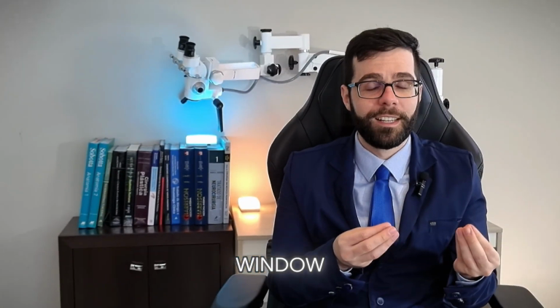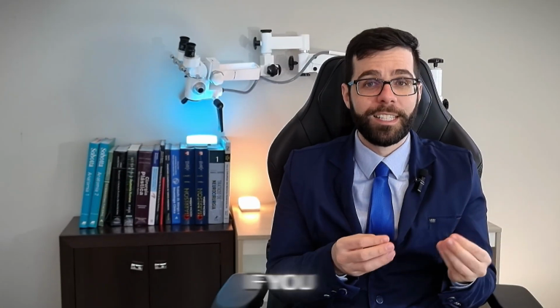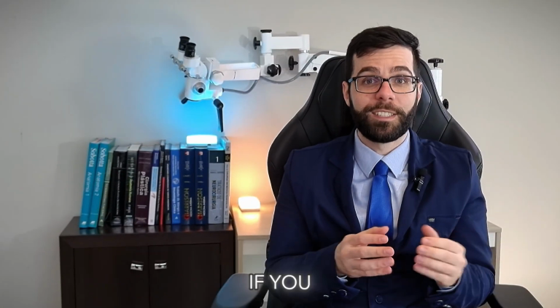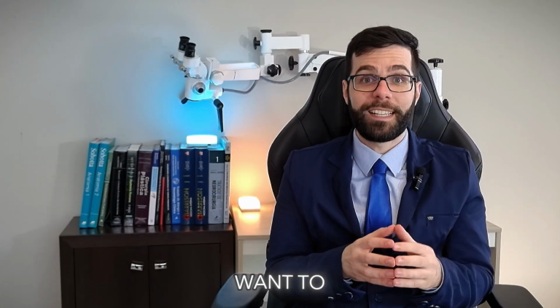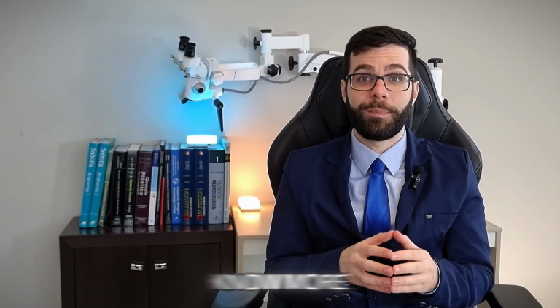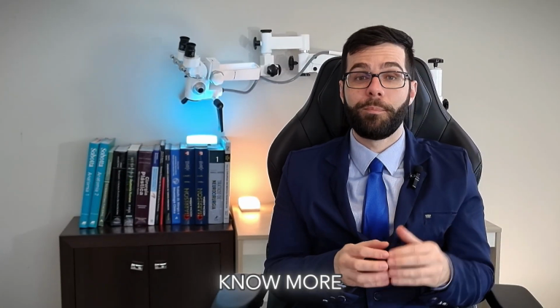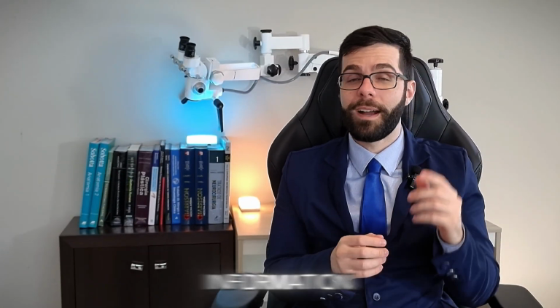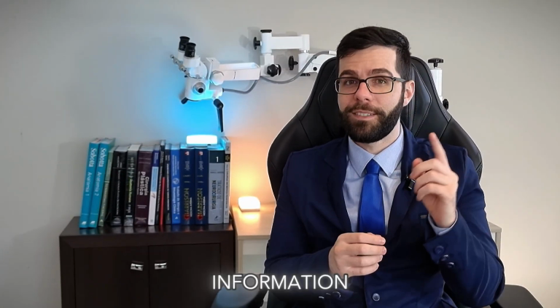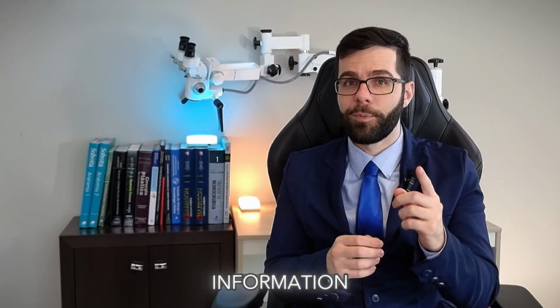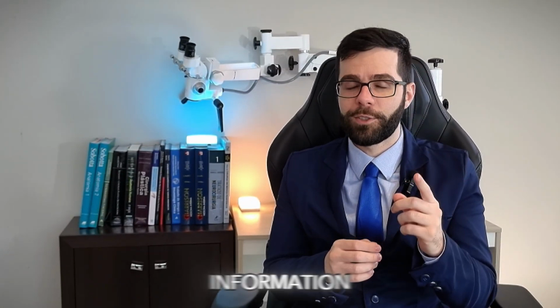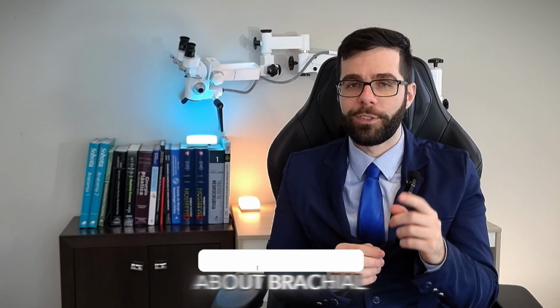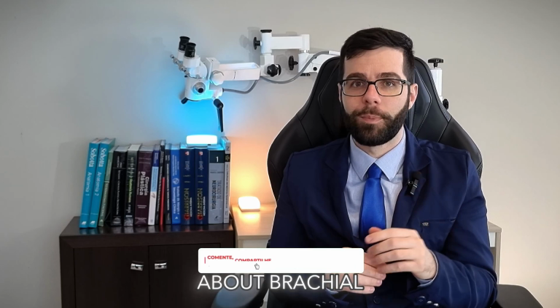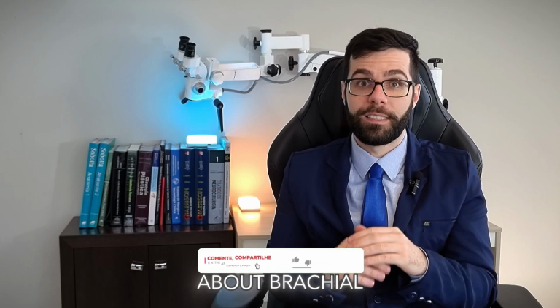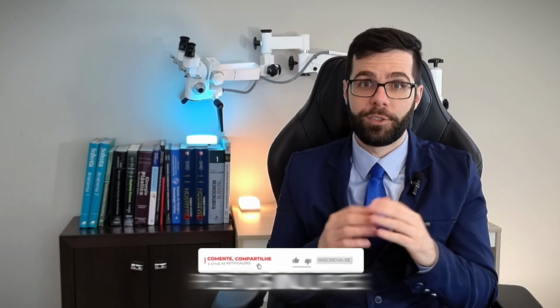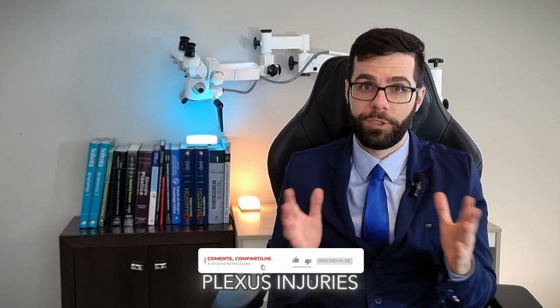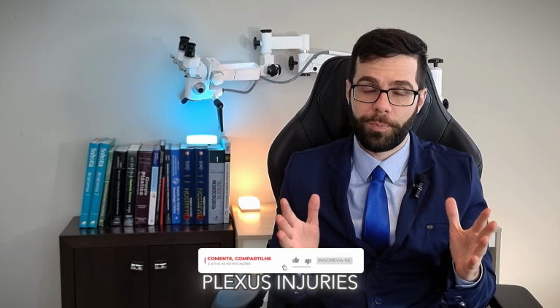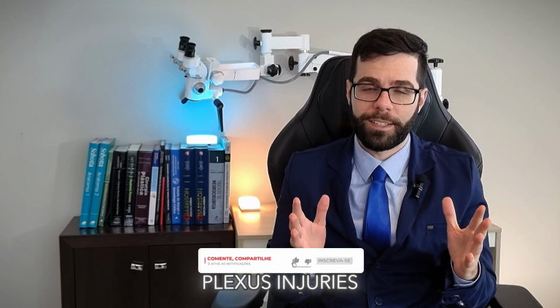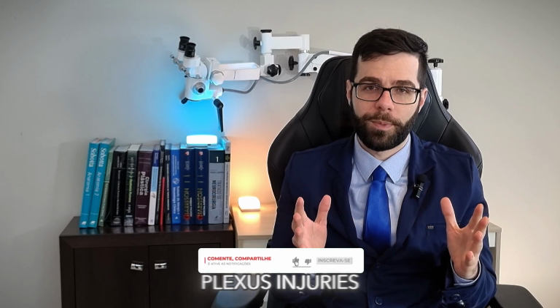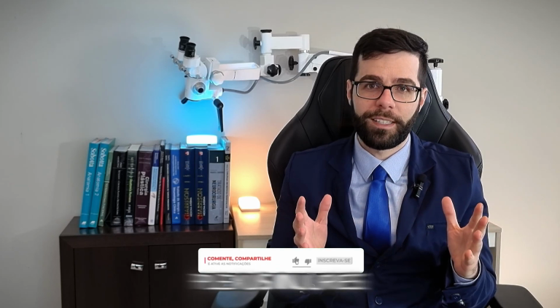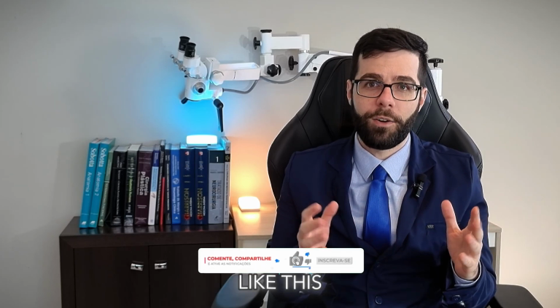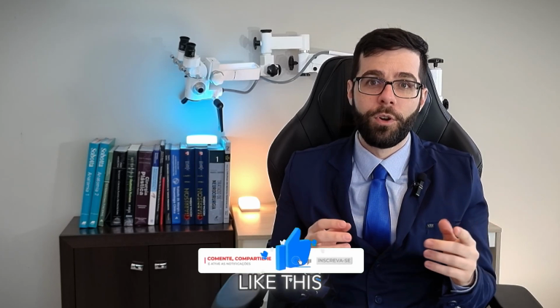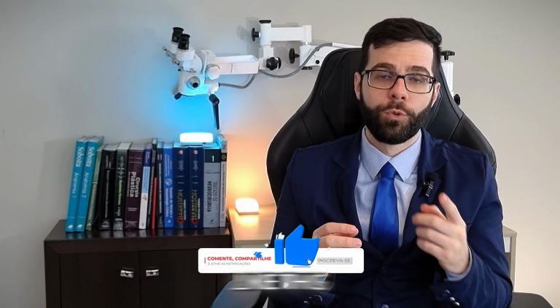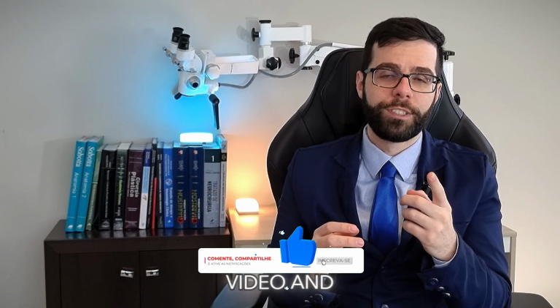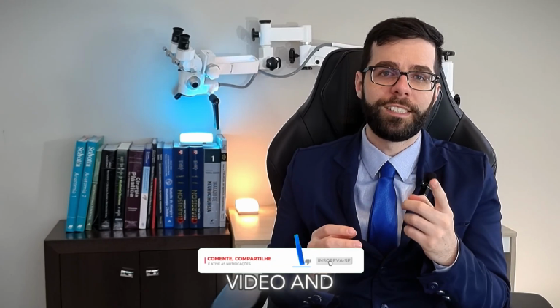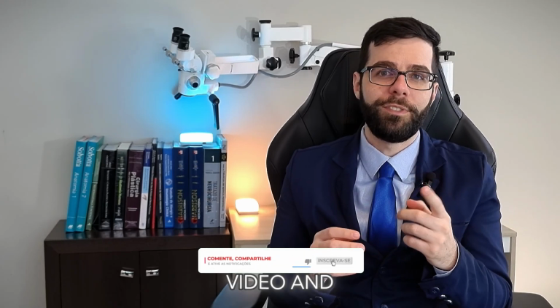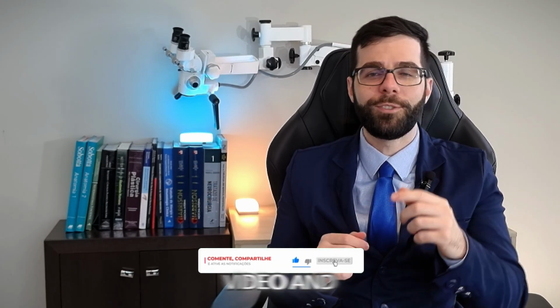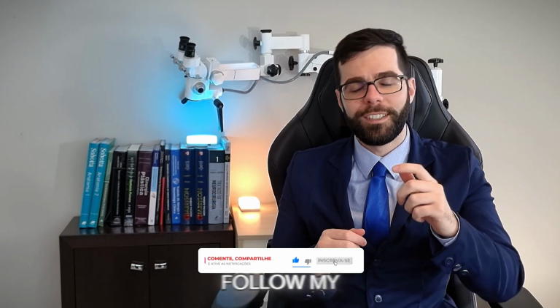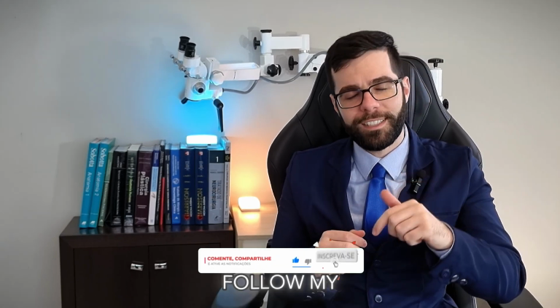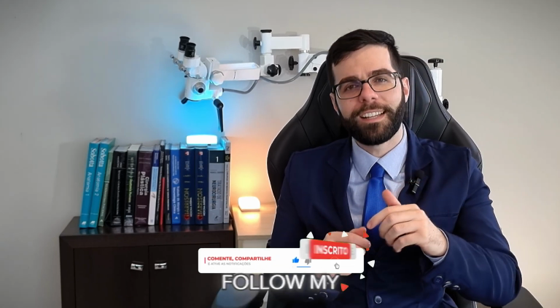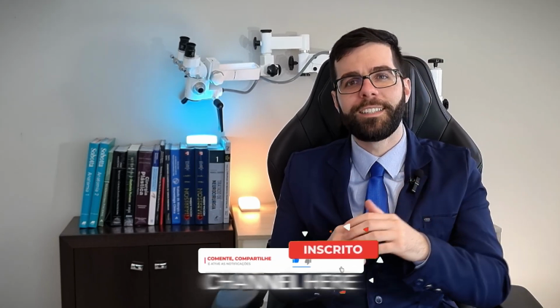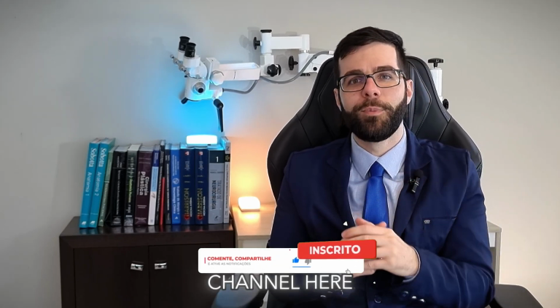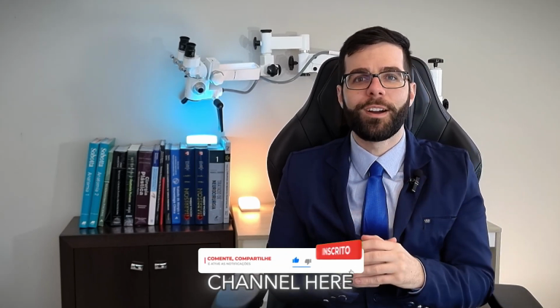If you want to know more information about brachial plexus injuries, like this video and follow my channel.